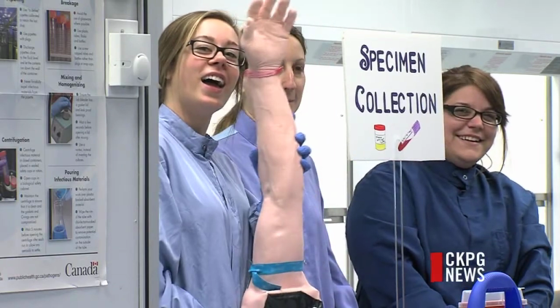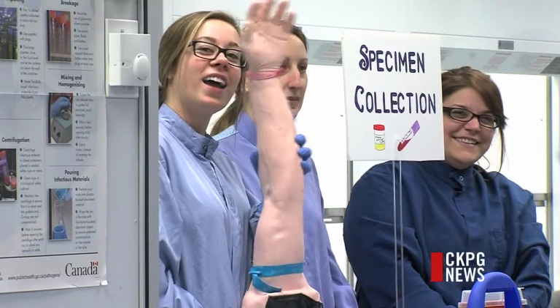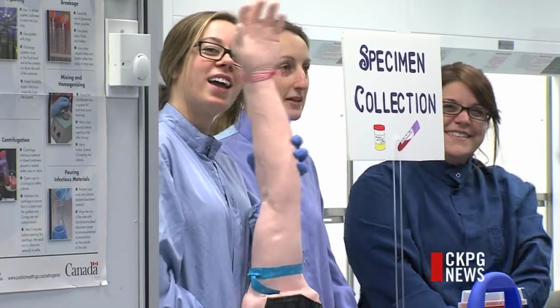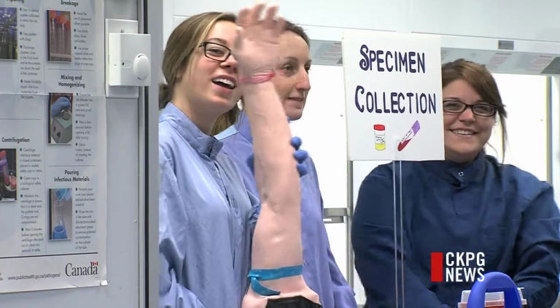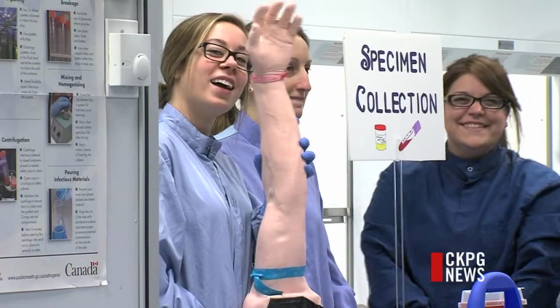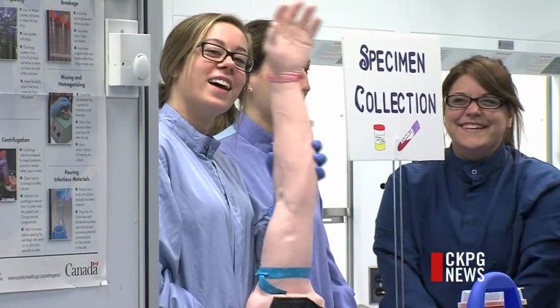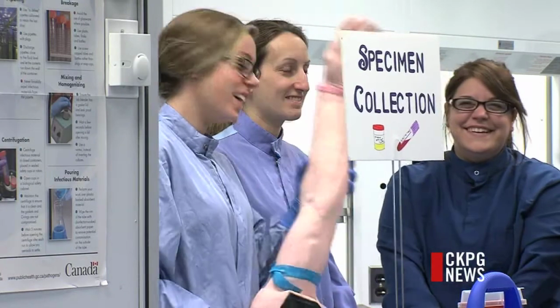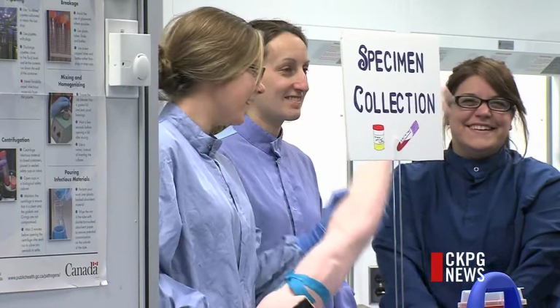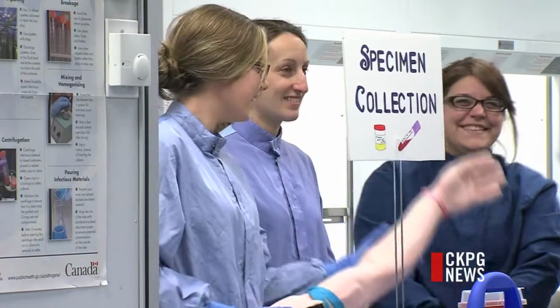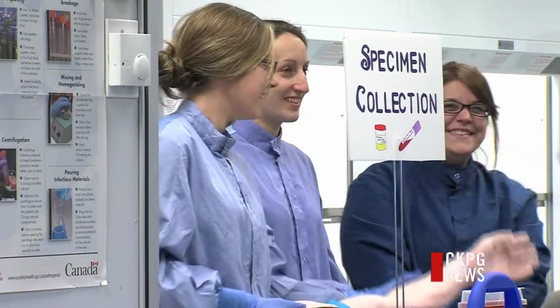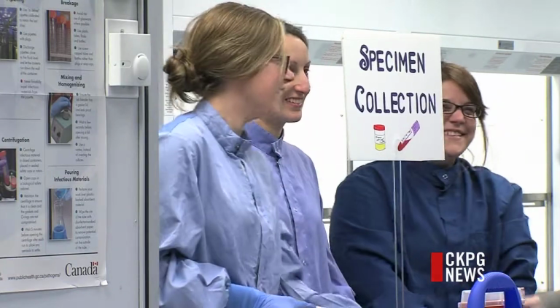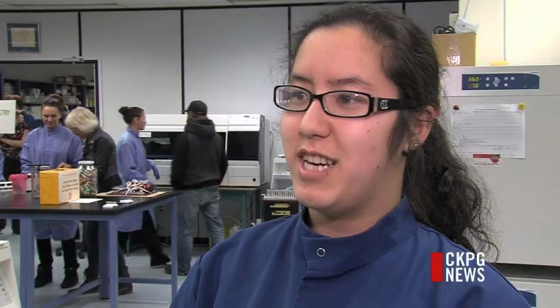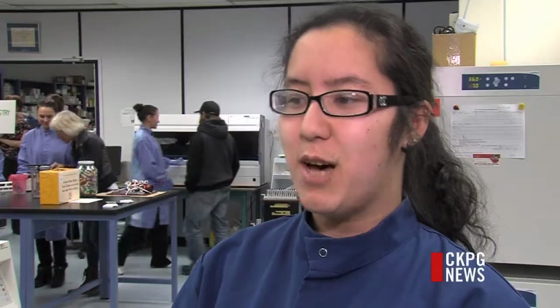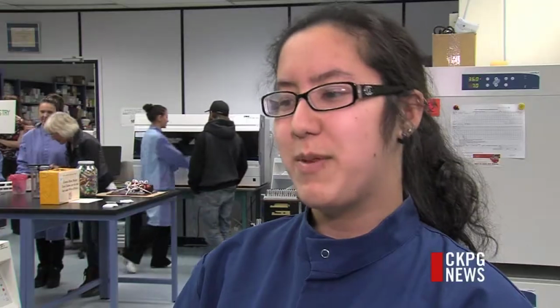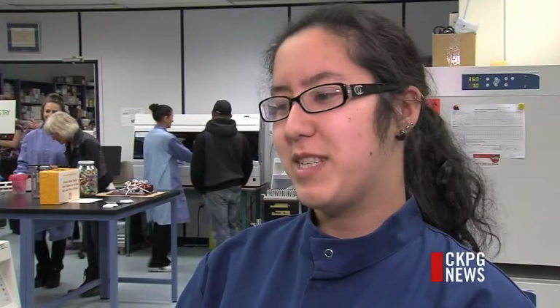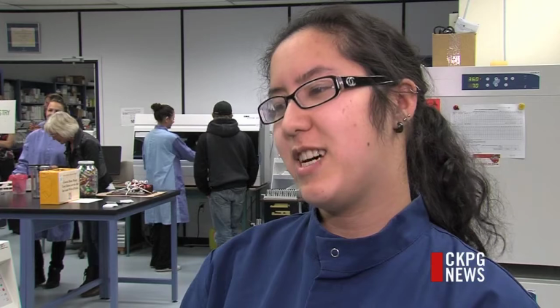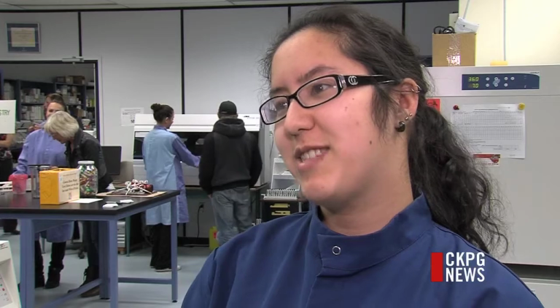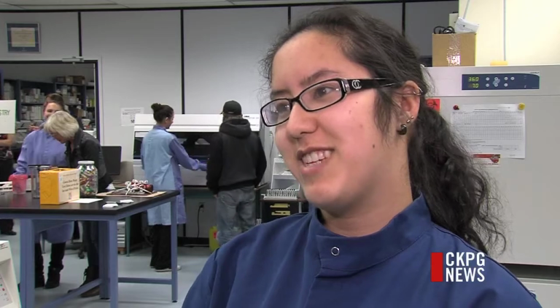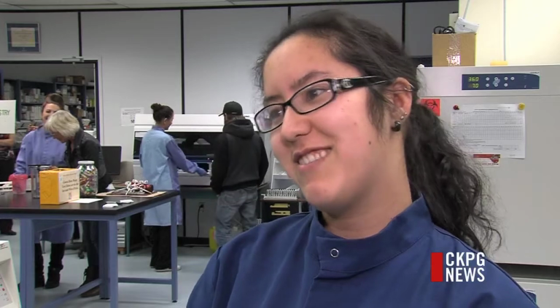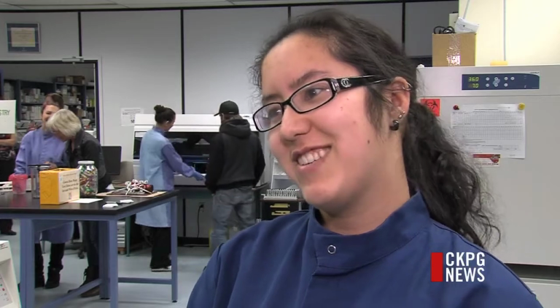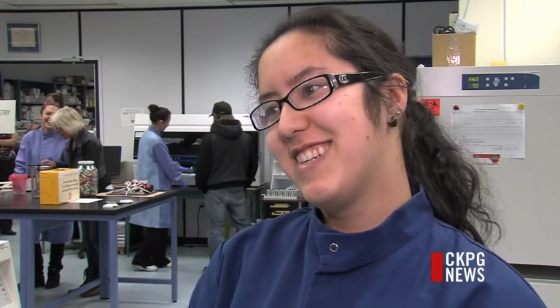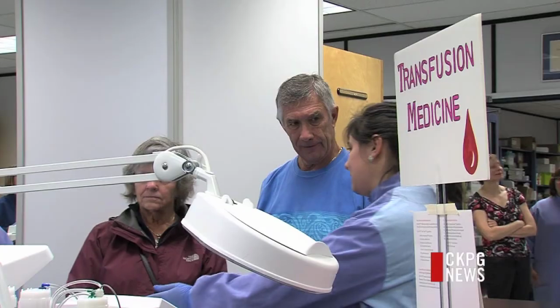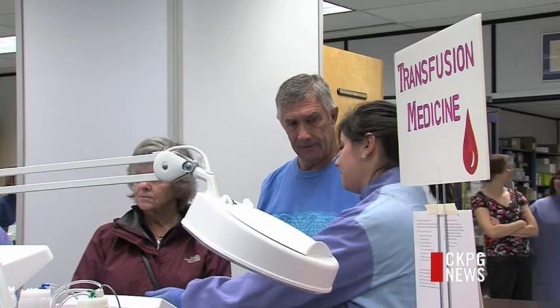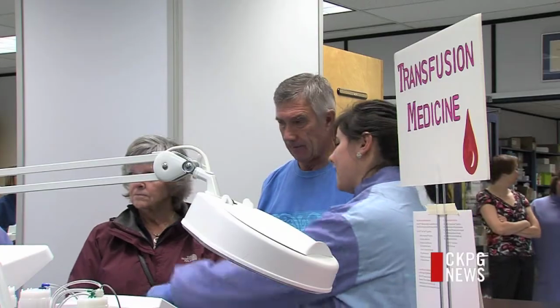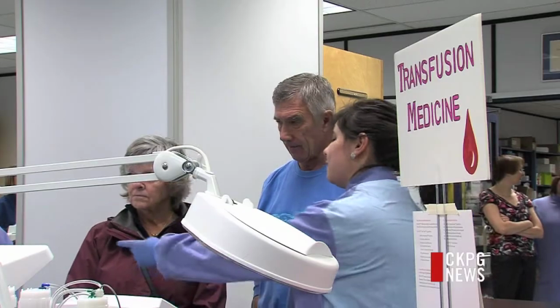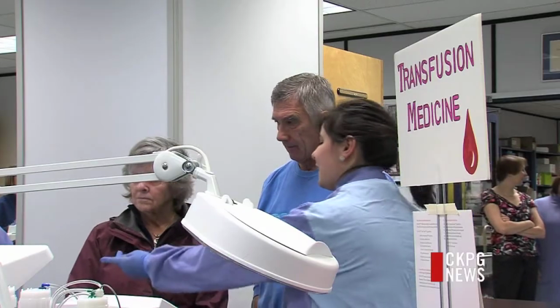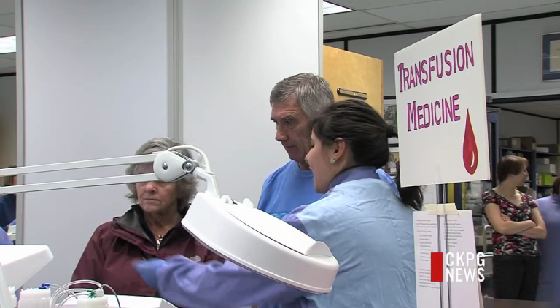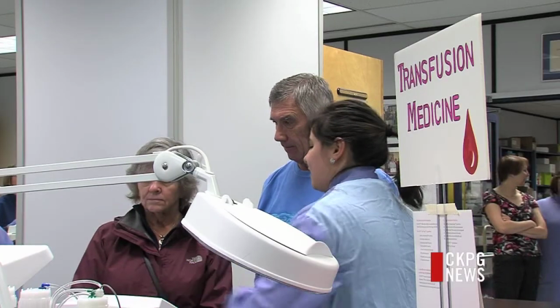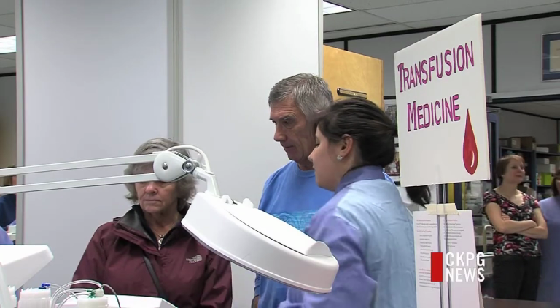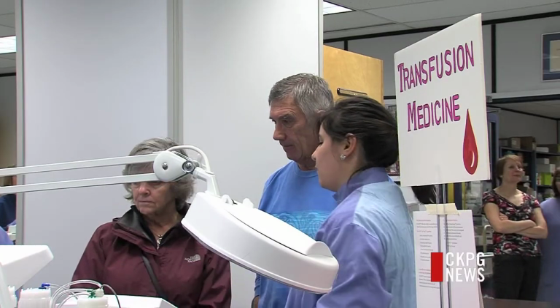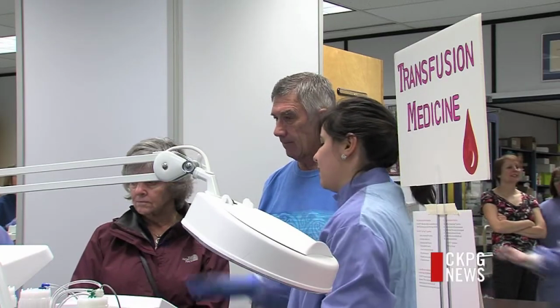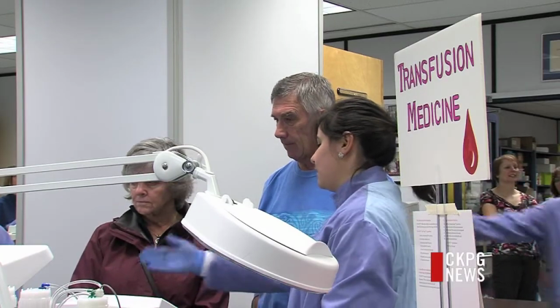Patients might consider medical technologists the ghosts of health care because they're behind the scenes. But it still helps people — it still helps save lives. Which is the most important part of the job.